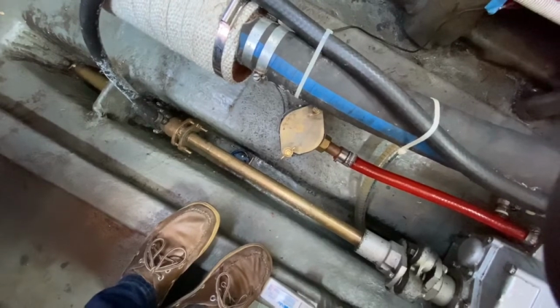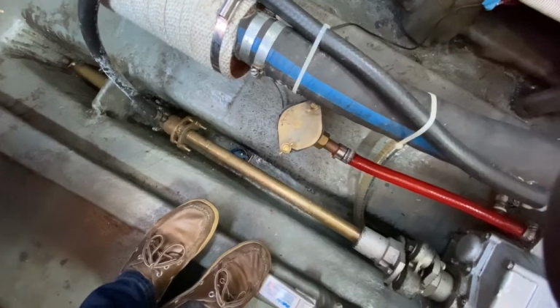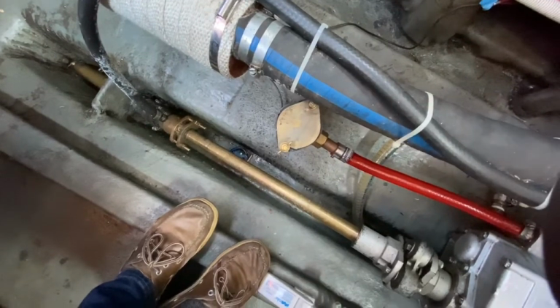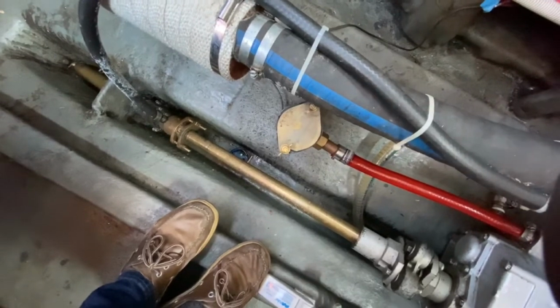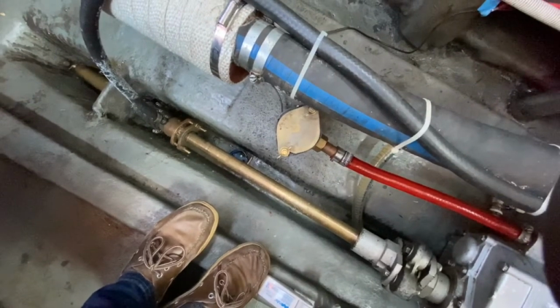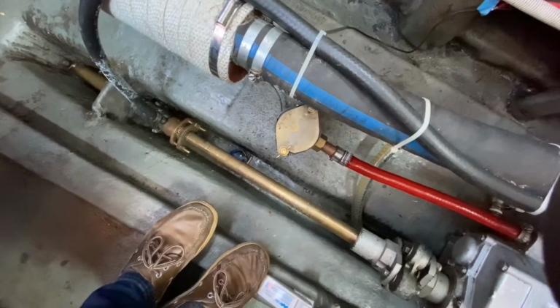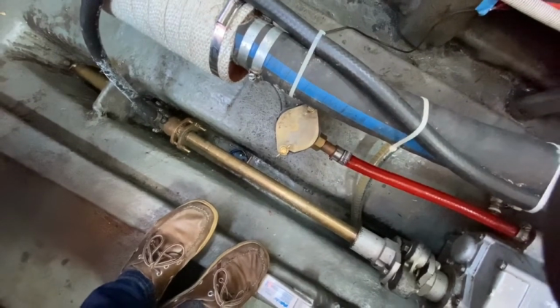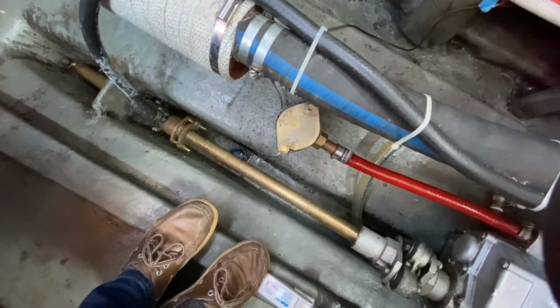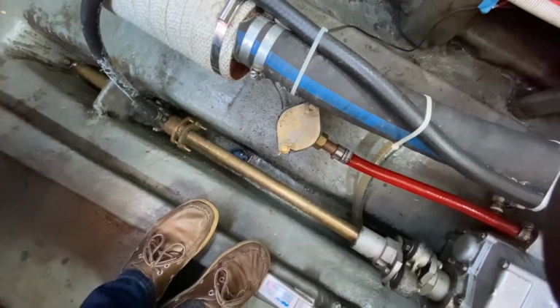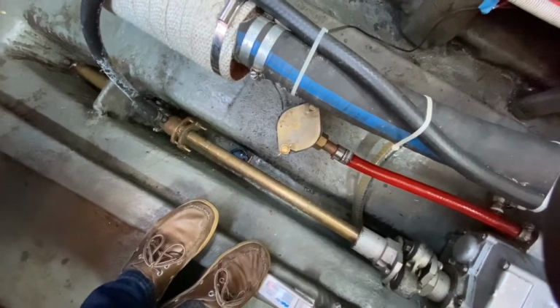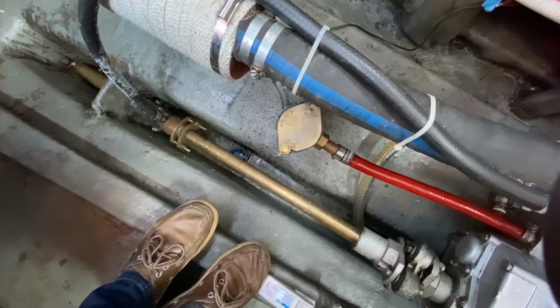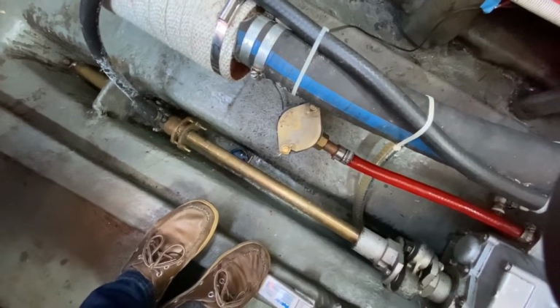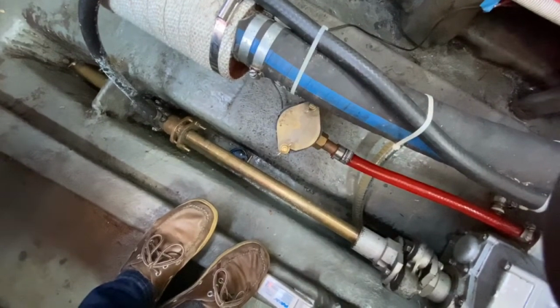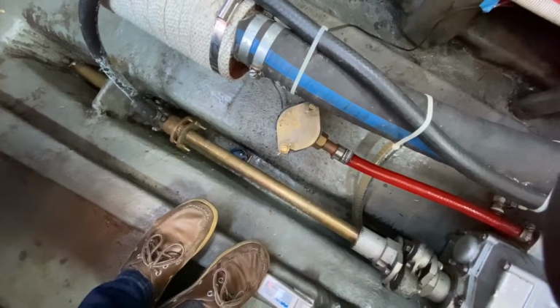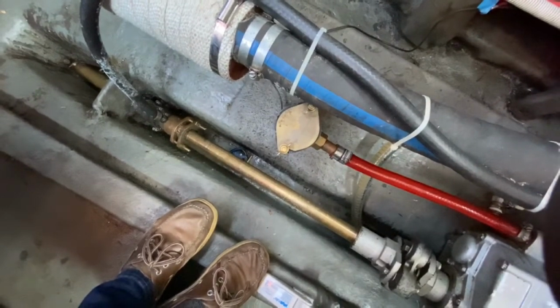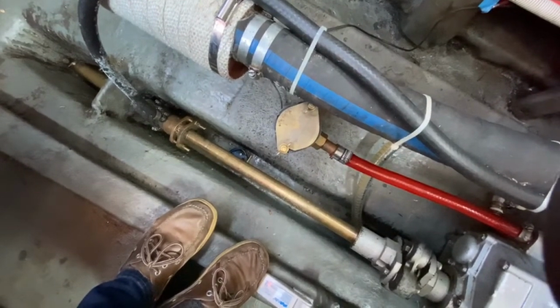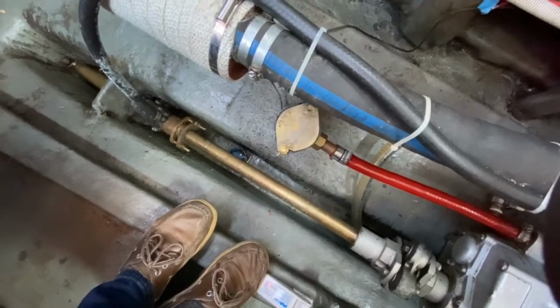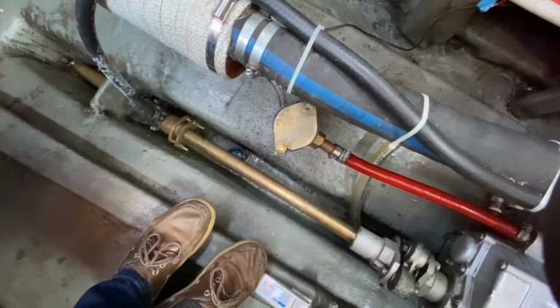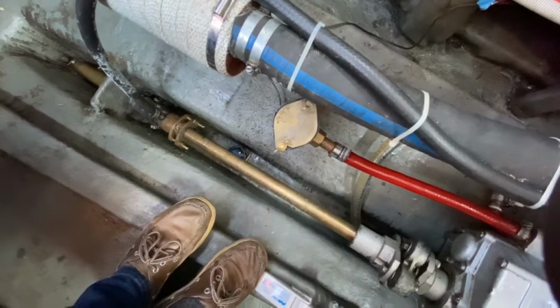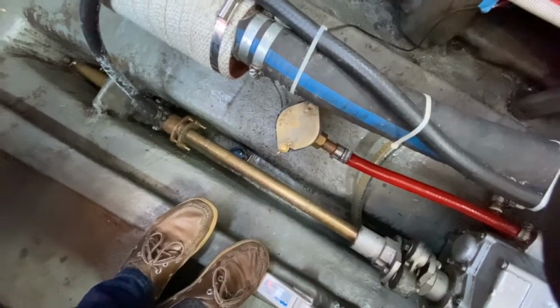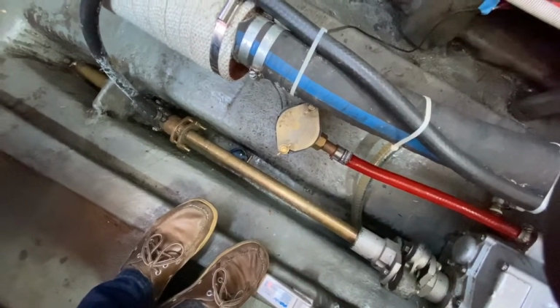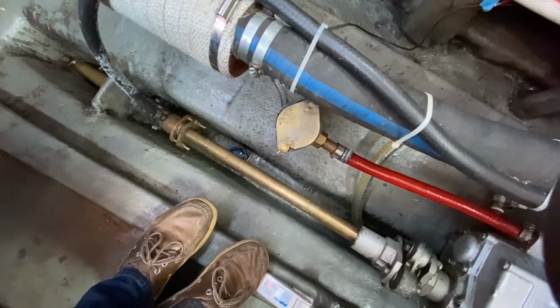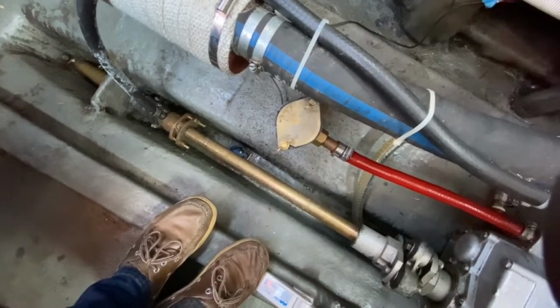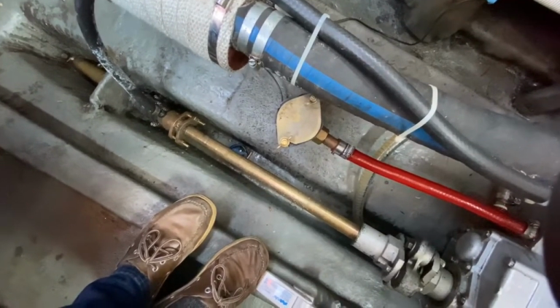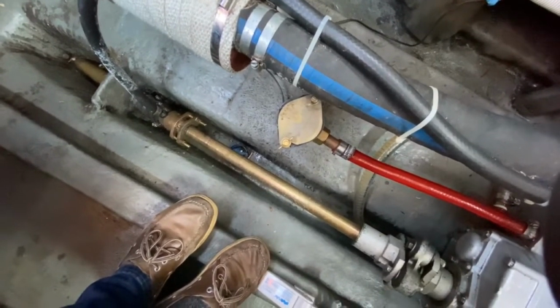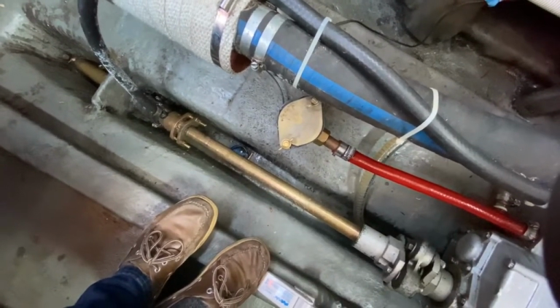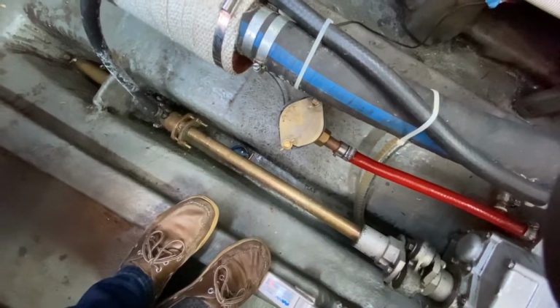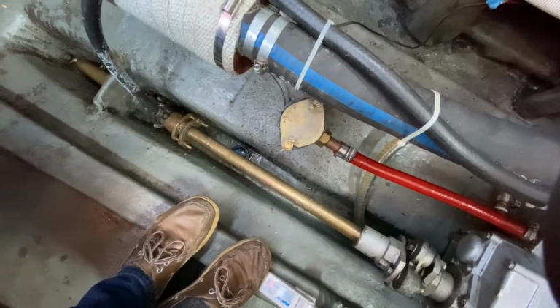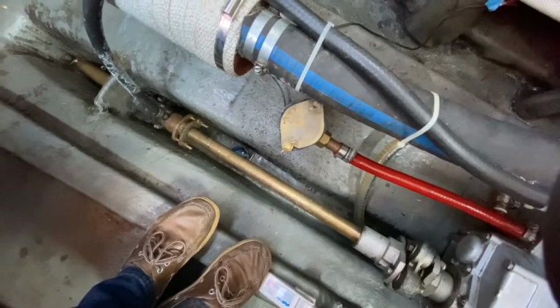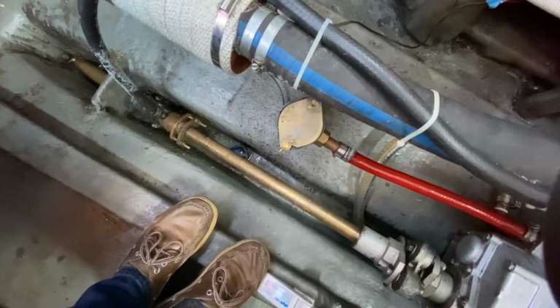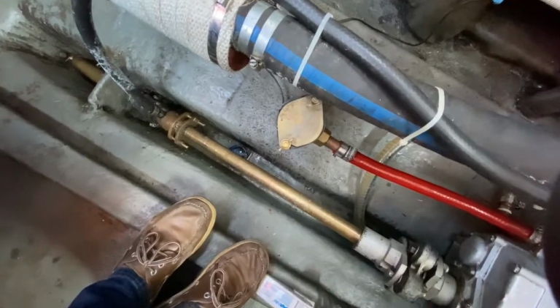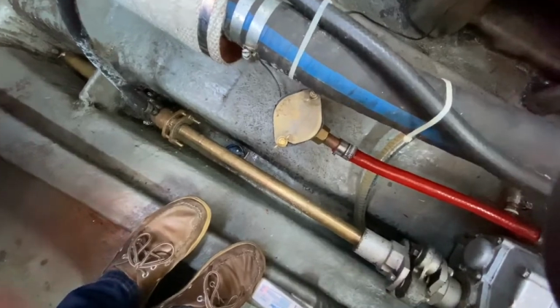You want this to be airtight and watertight, otherwise the pump won't work properly. So it's all quite important.